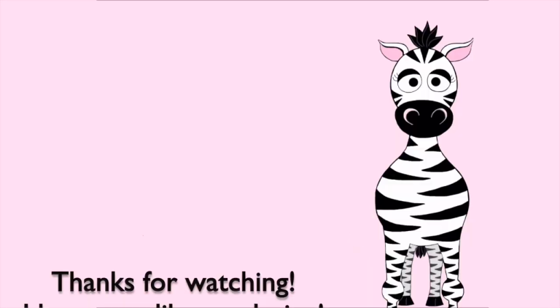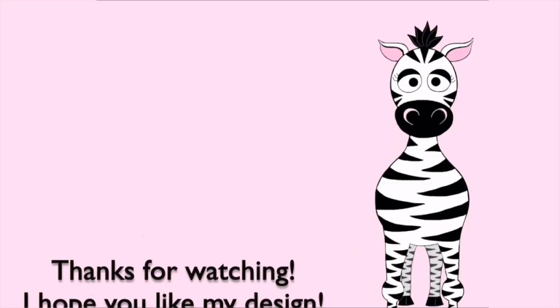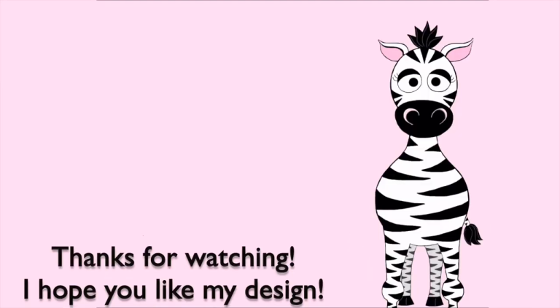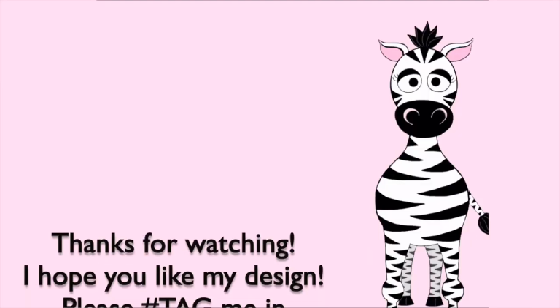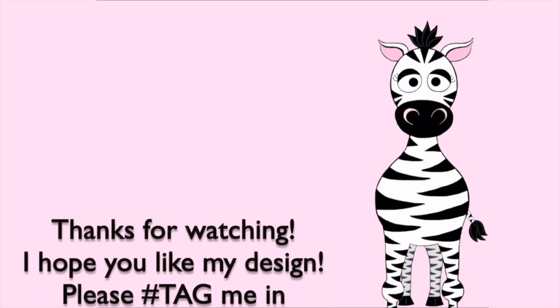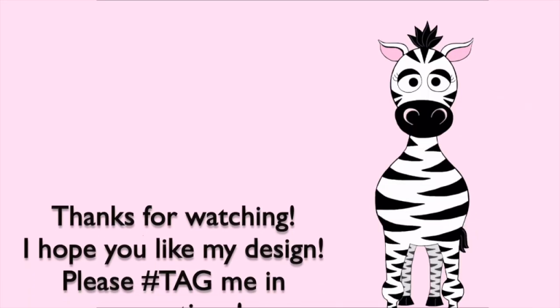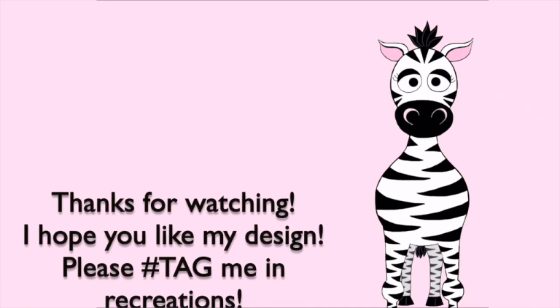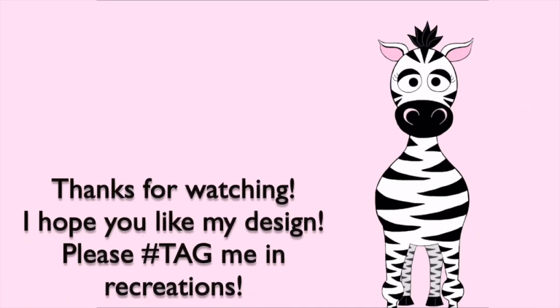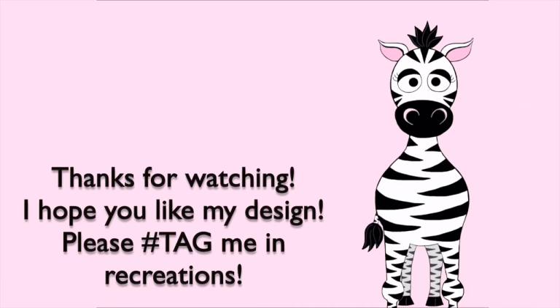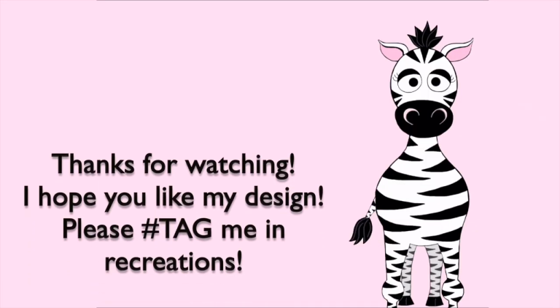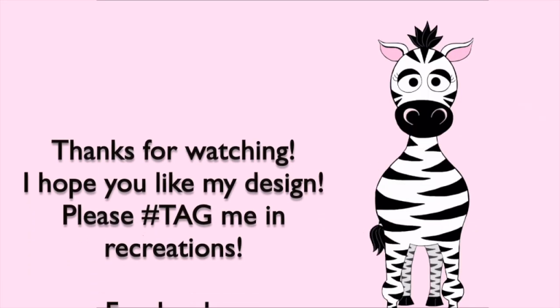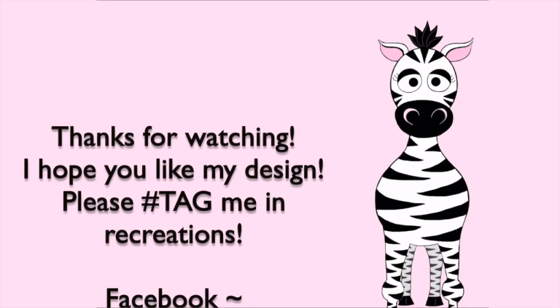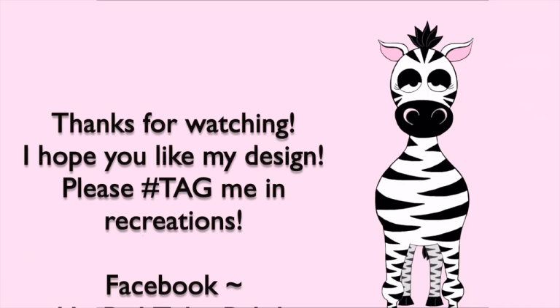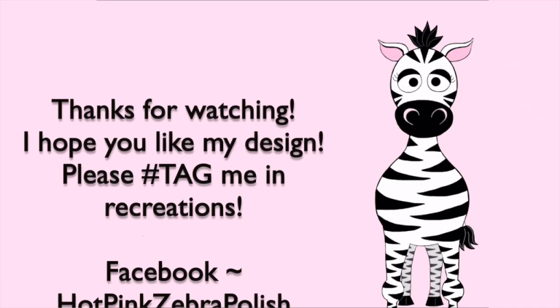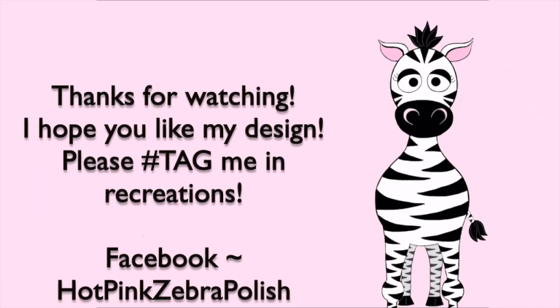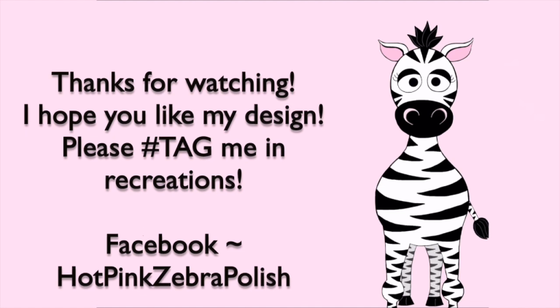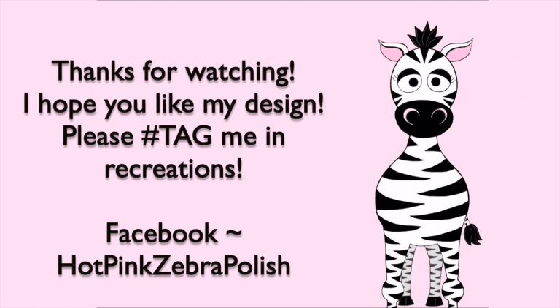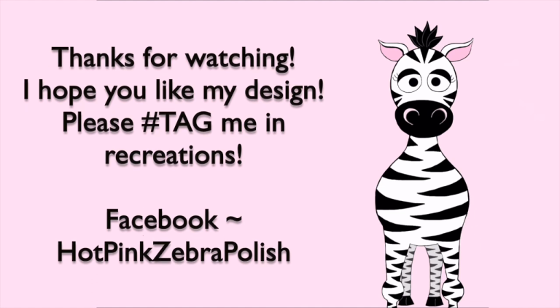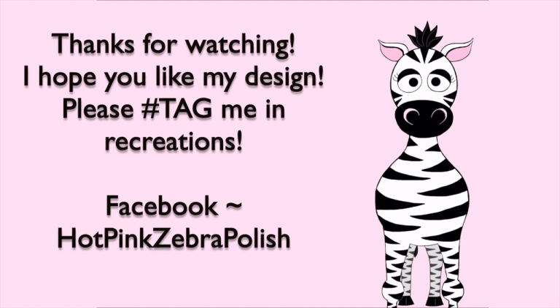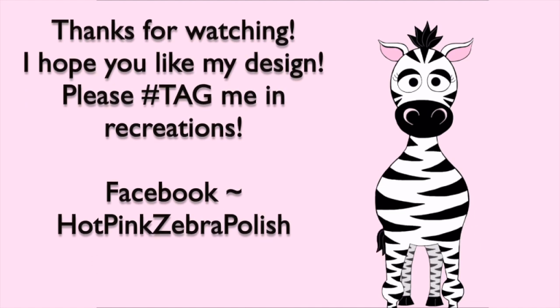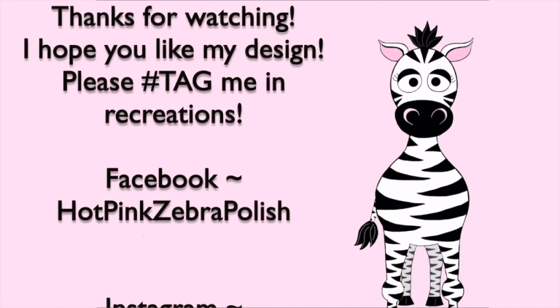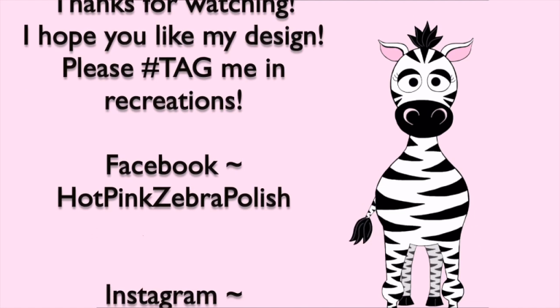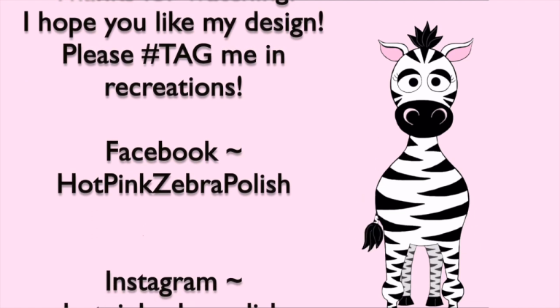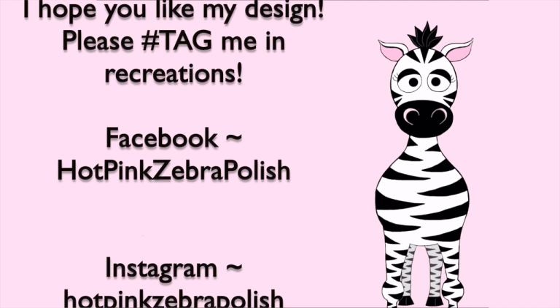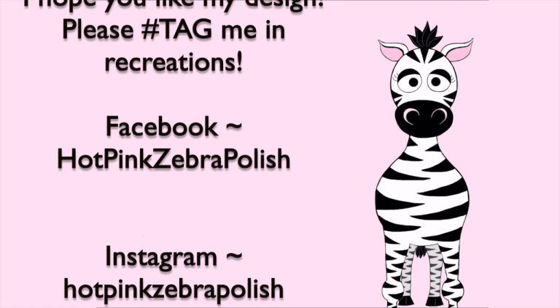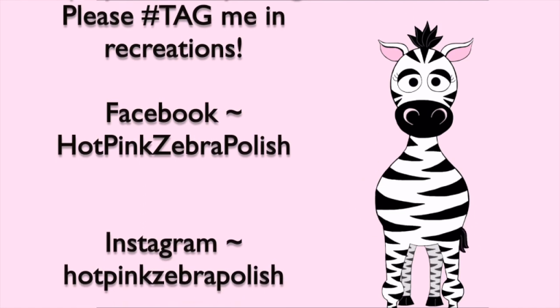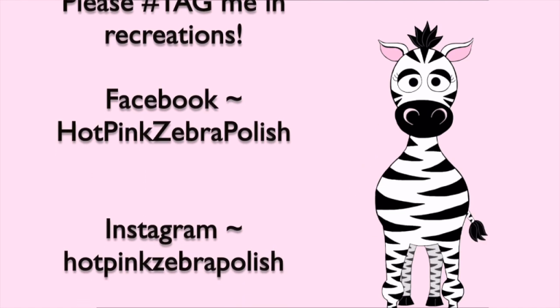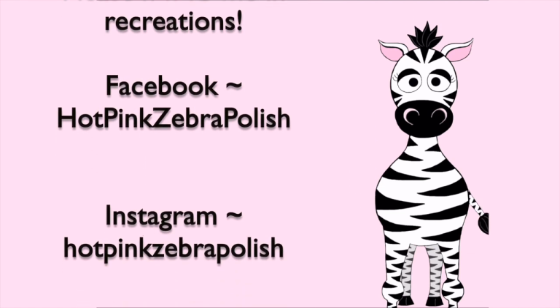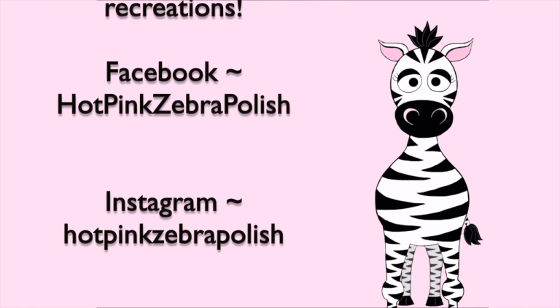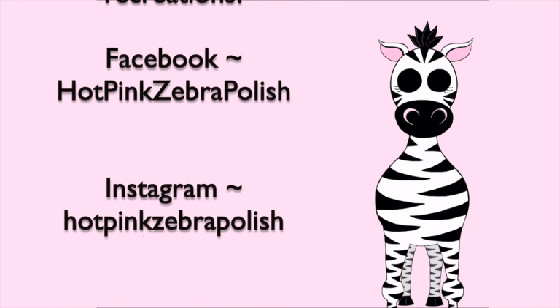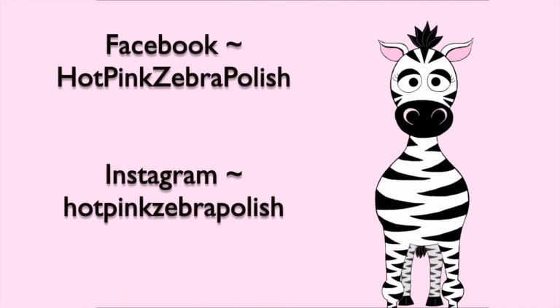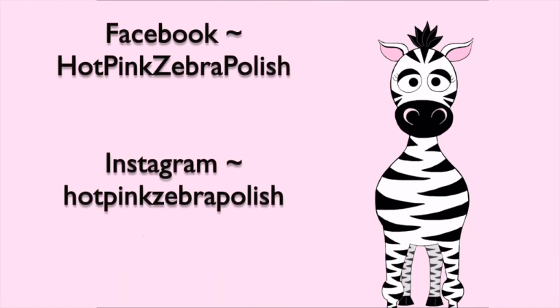I hope you guys like this design as much as I do. Please tag me in any recreations — I would love to see them. I'll see you in my next video, bye!